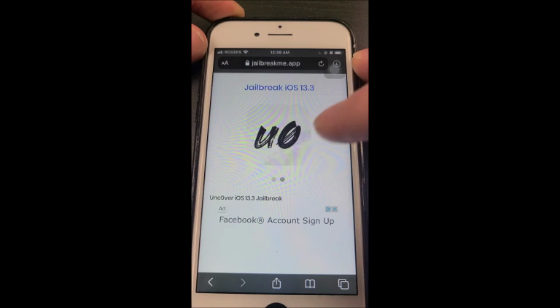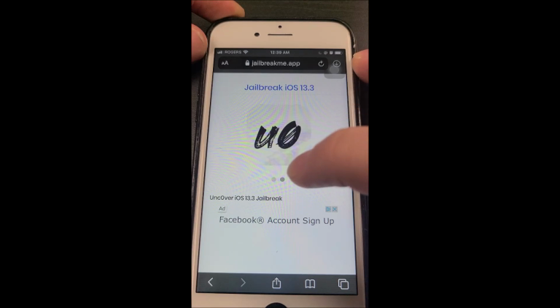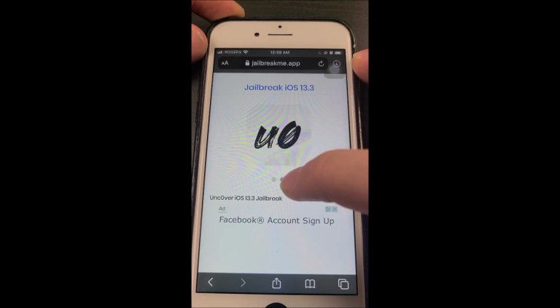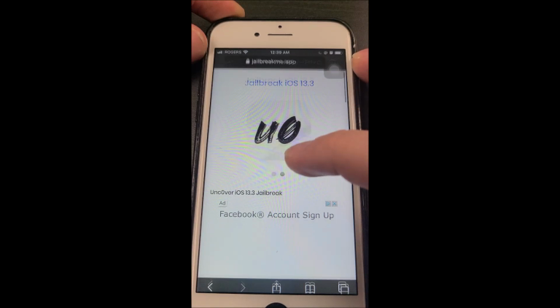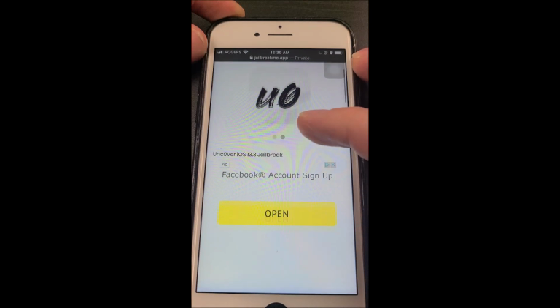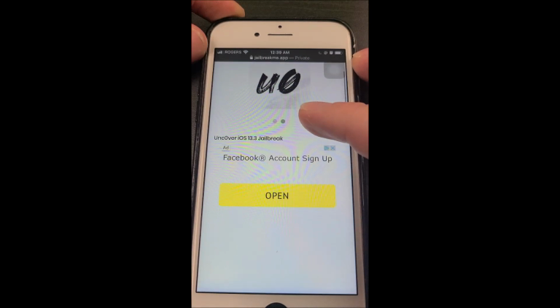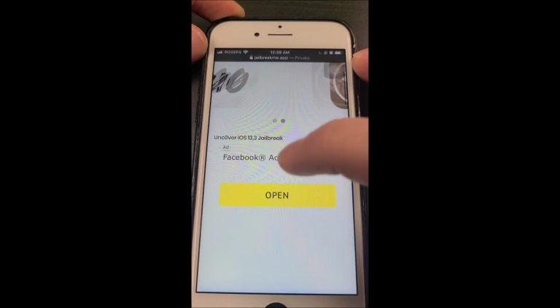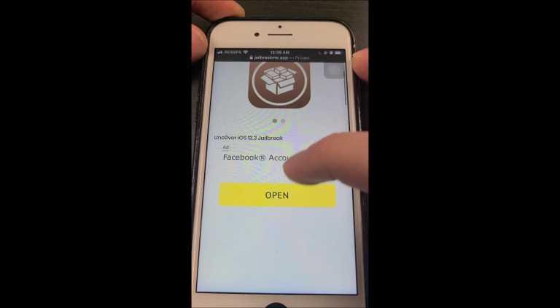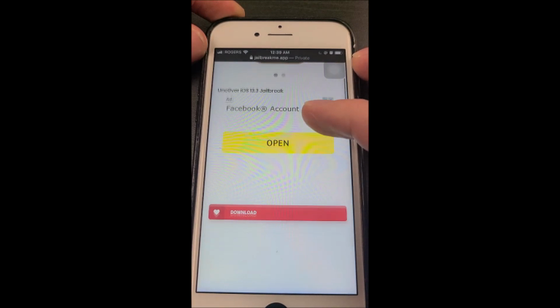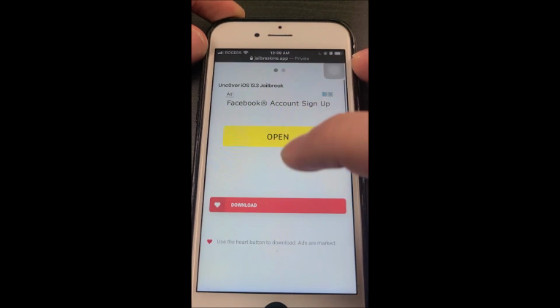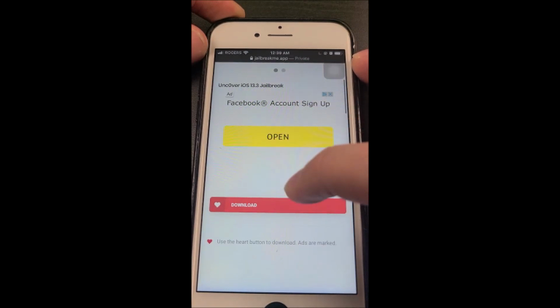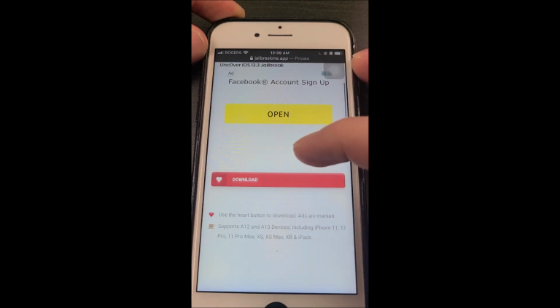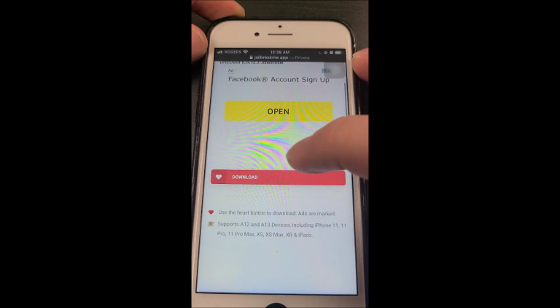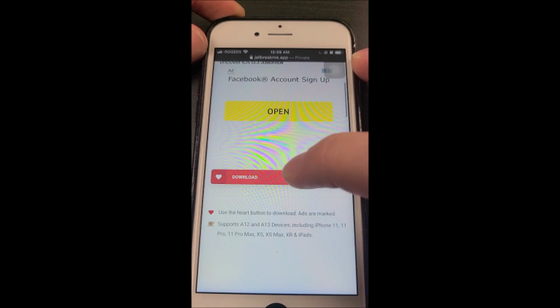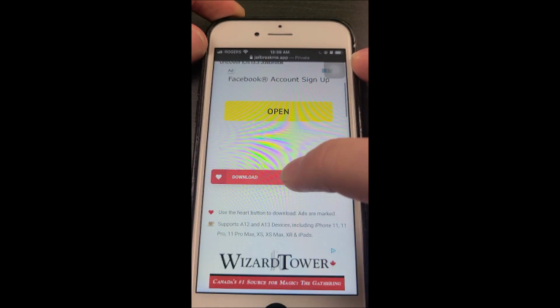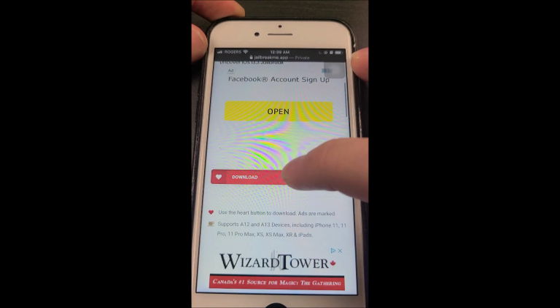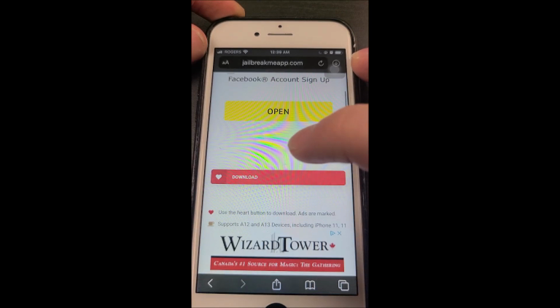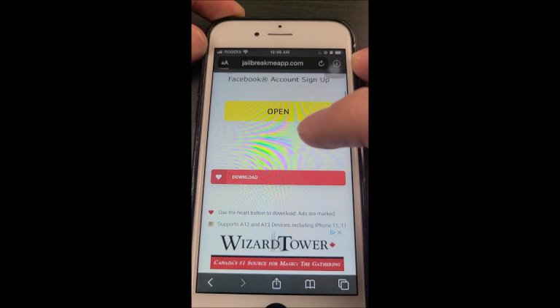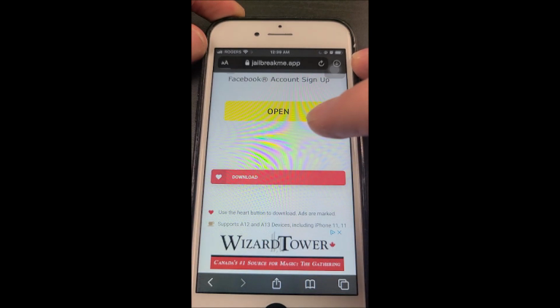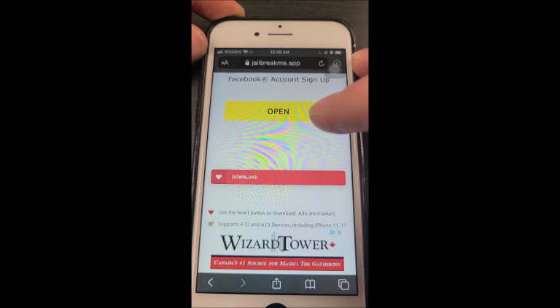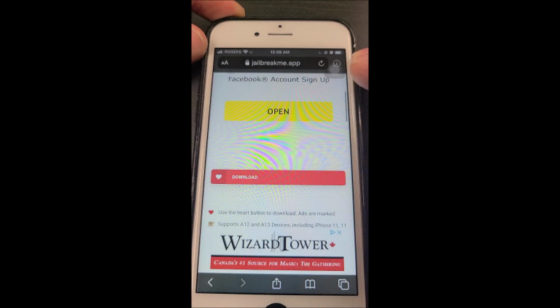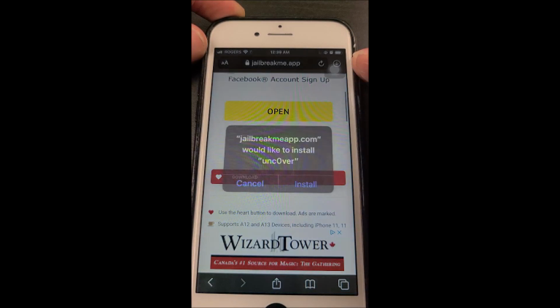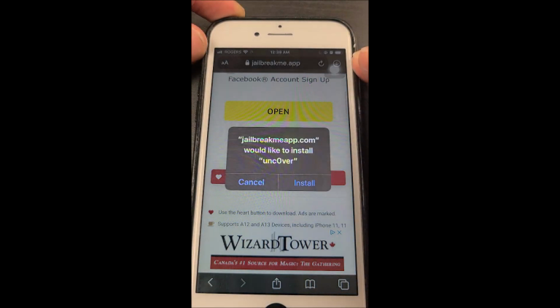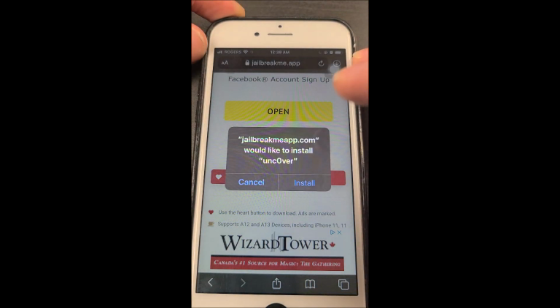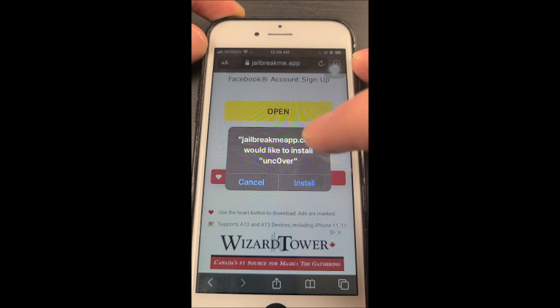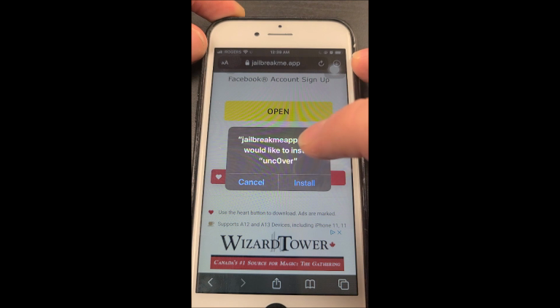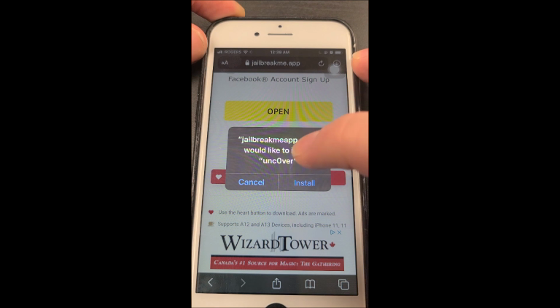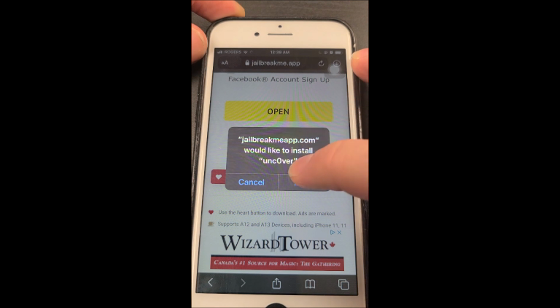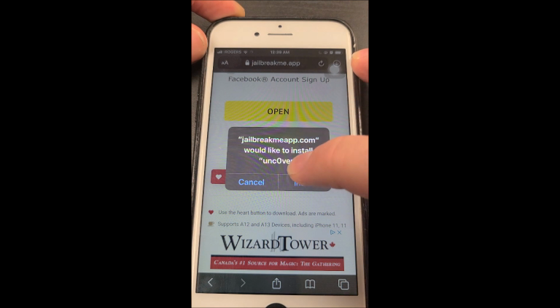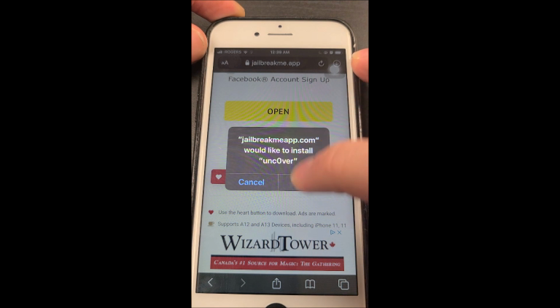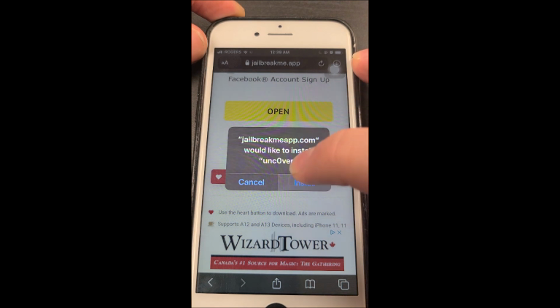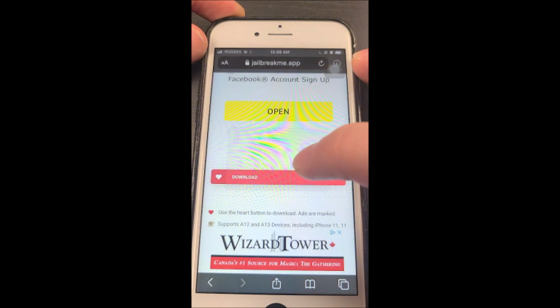What is going on guys? Today I'm going to show you how to jailbreak your iDevice on iOS 13. Let's just get right into it, I don't want to waste any time.